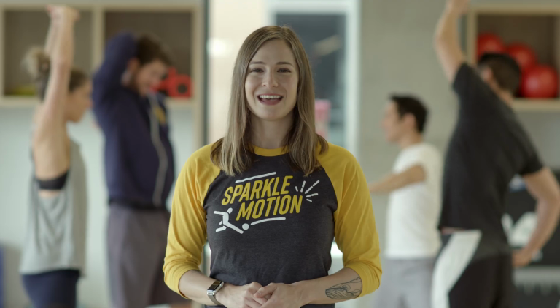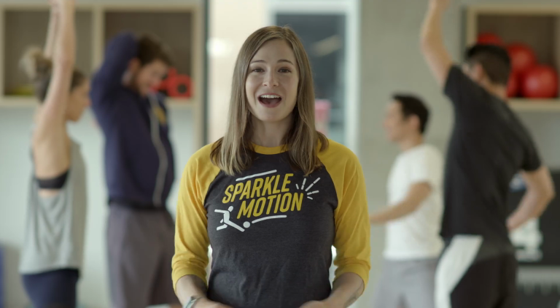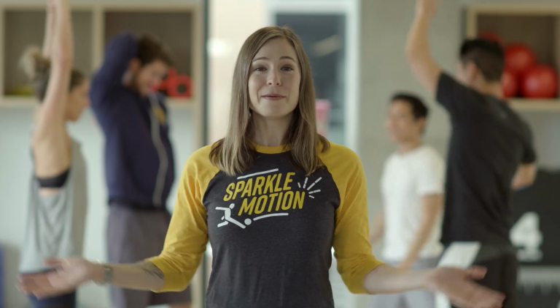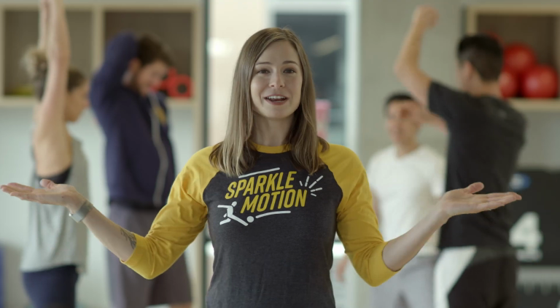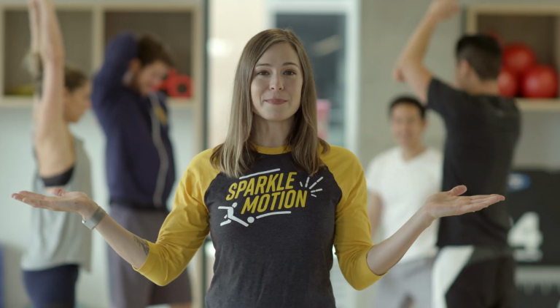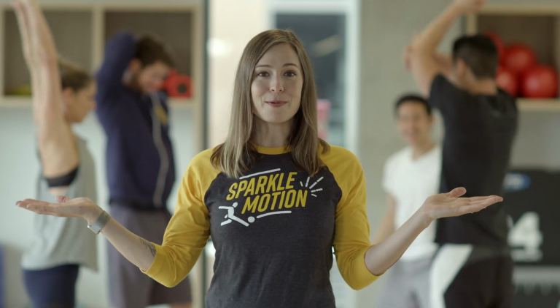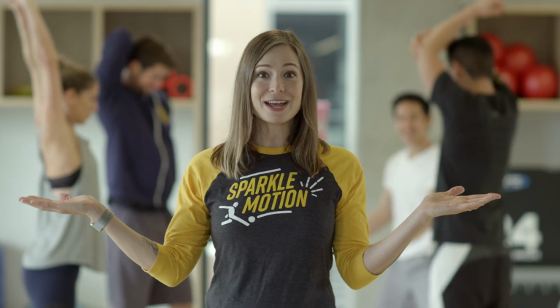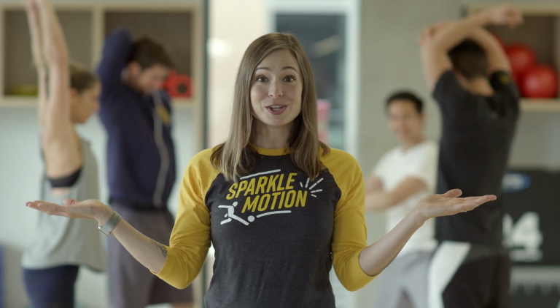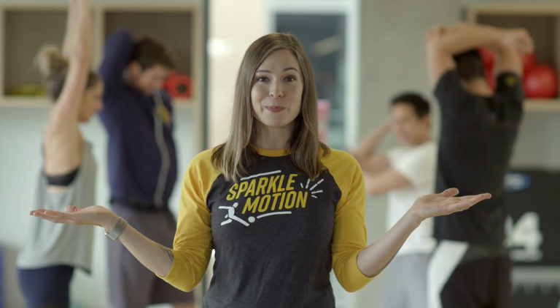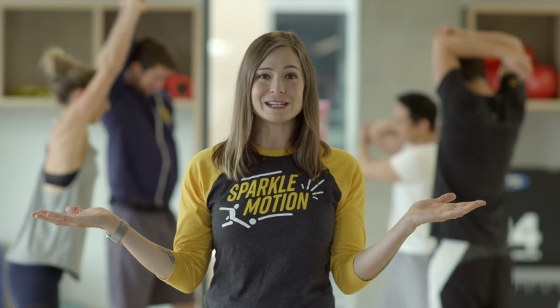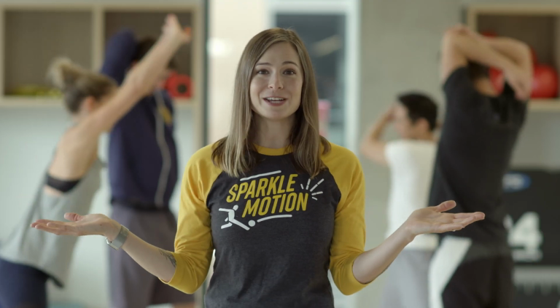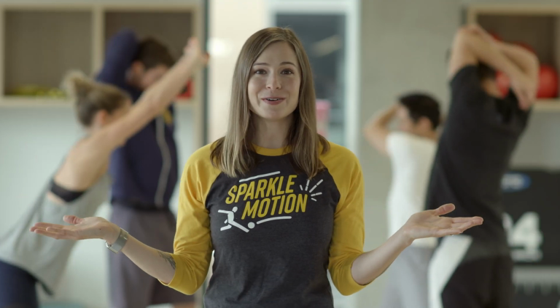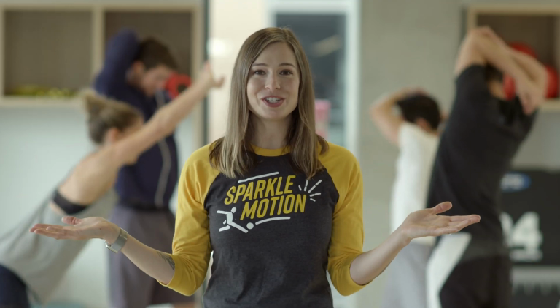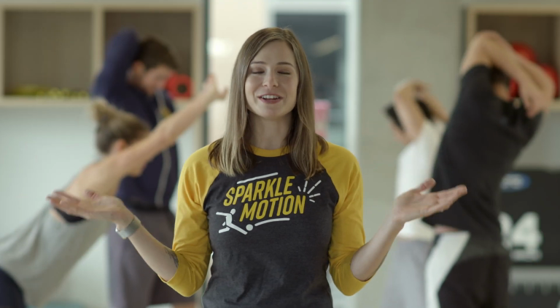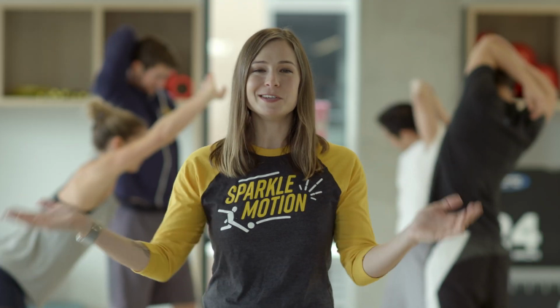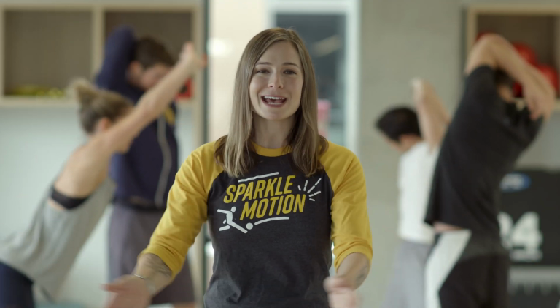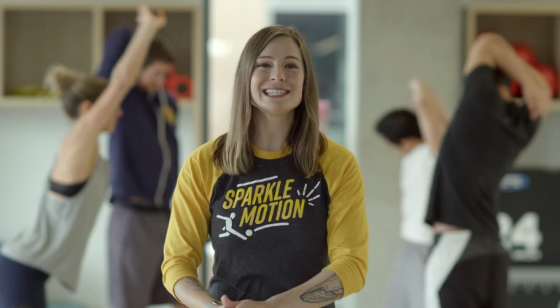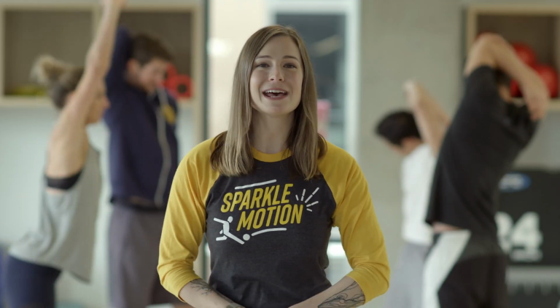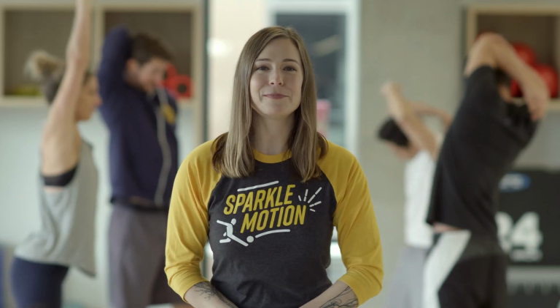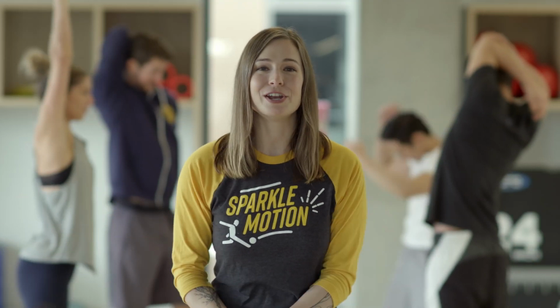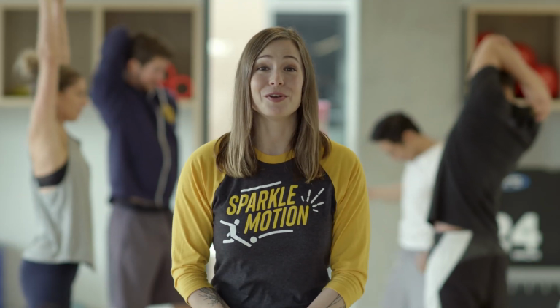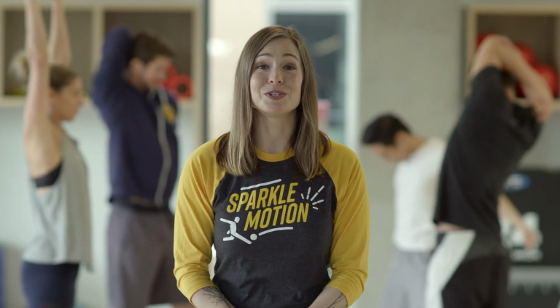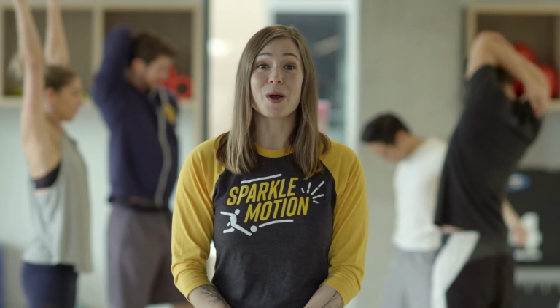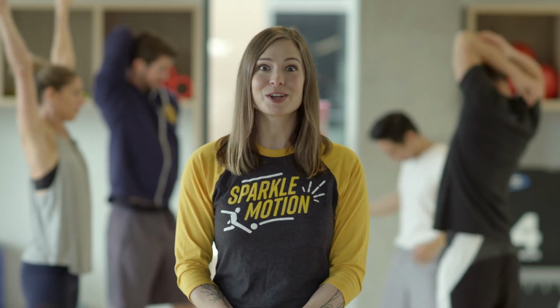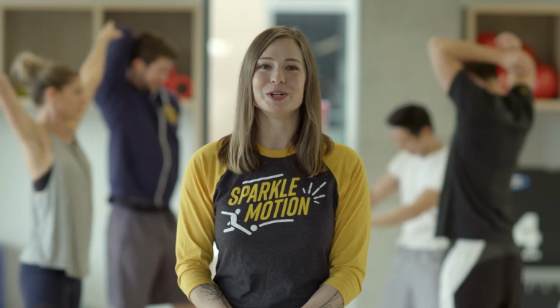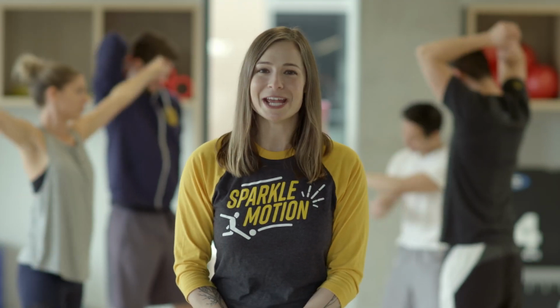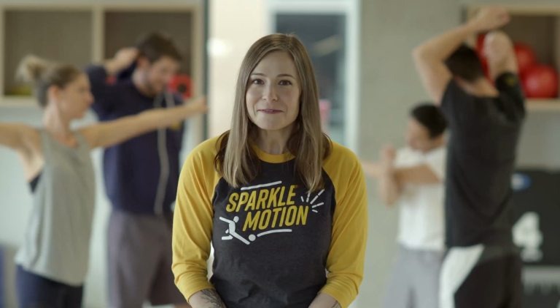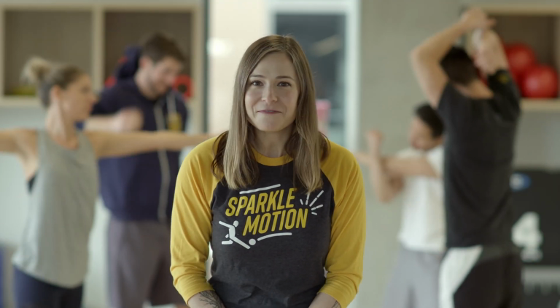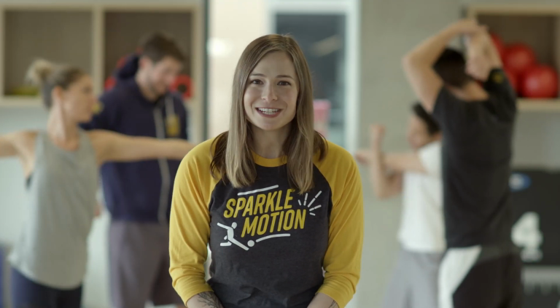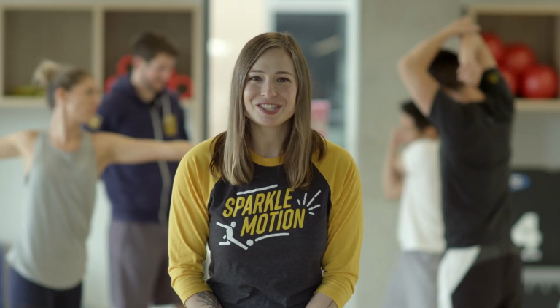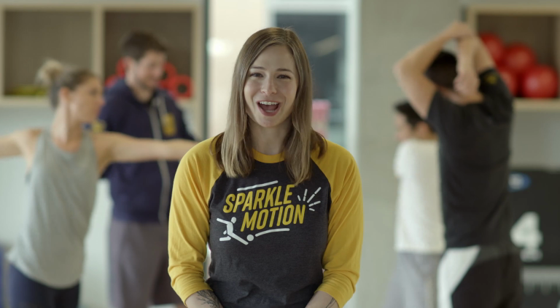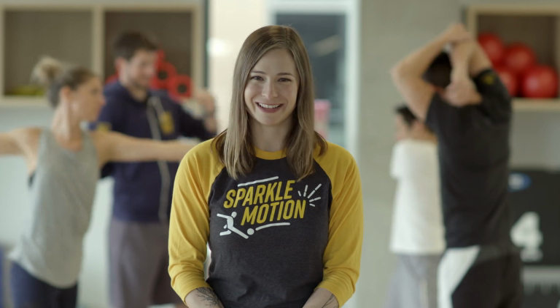I'm Veronica Belmont, your branding coach, and I'll see you next time for another Spark Creative Fitness Challenge.